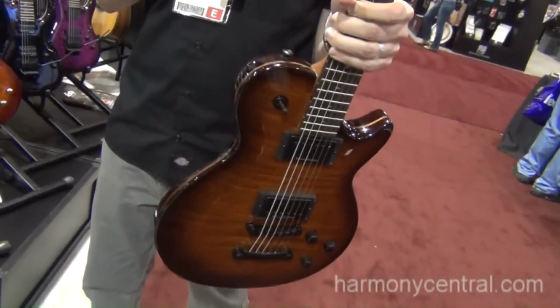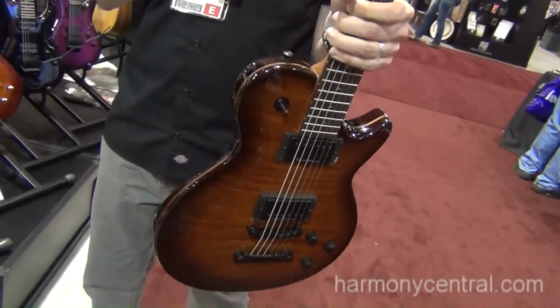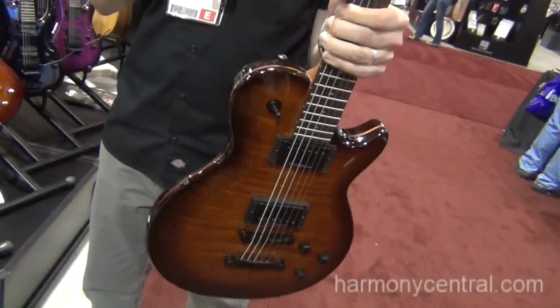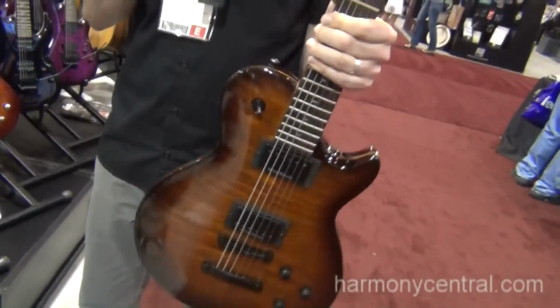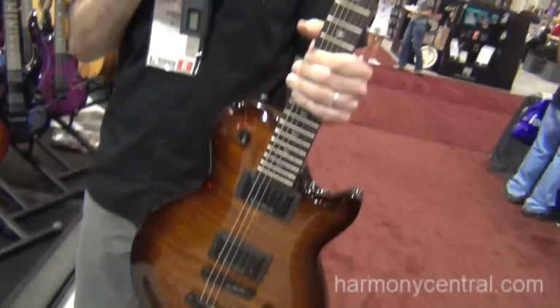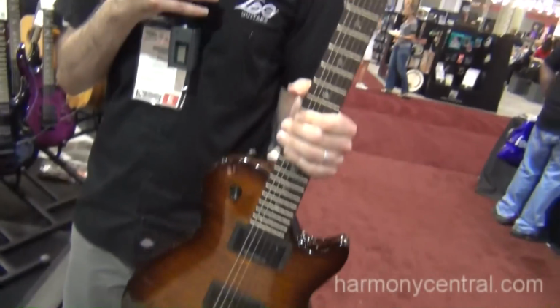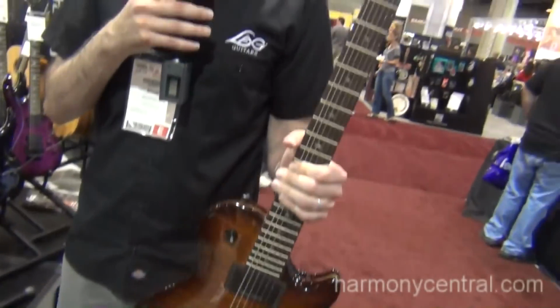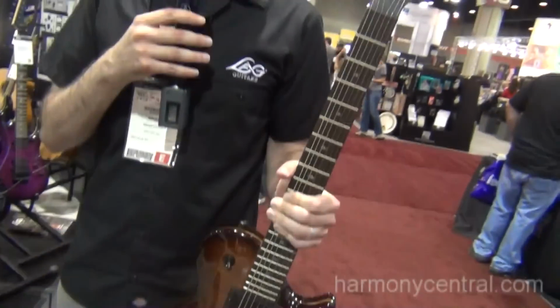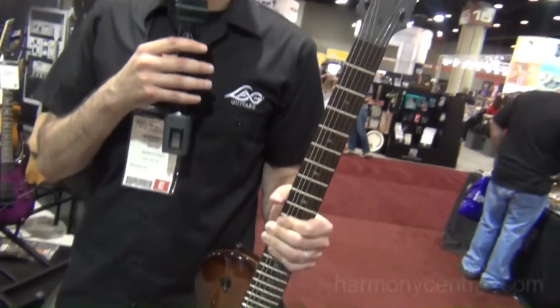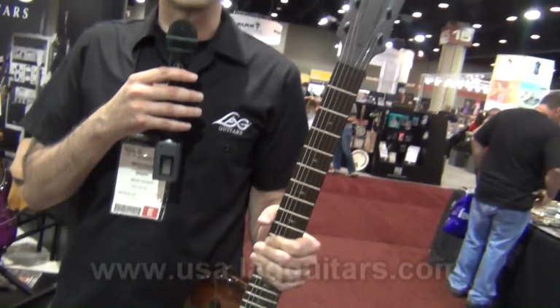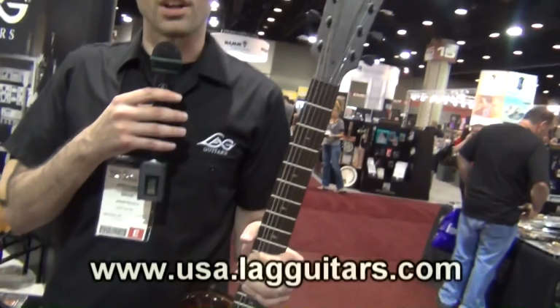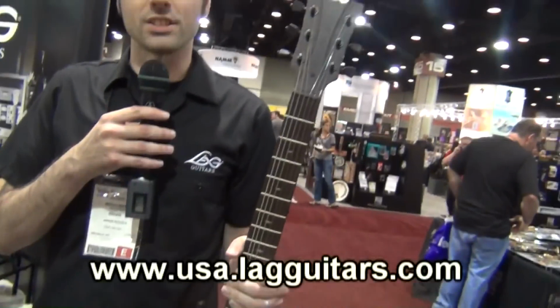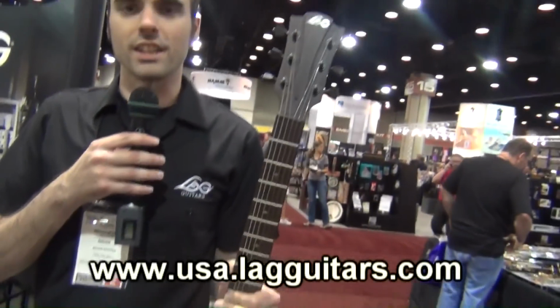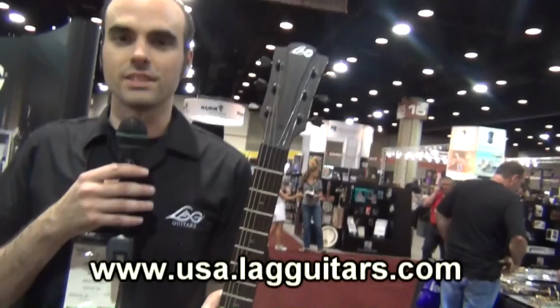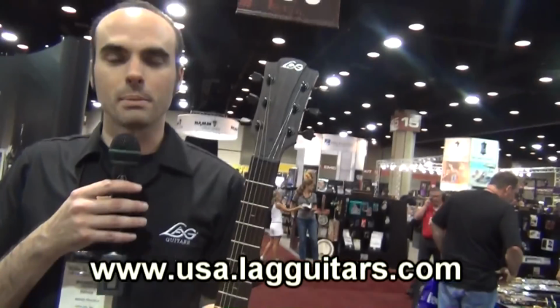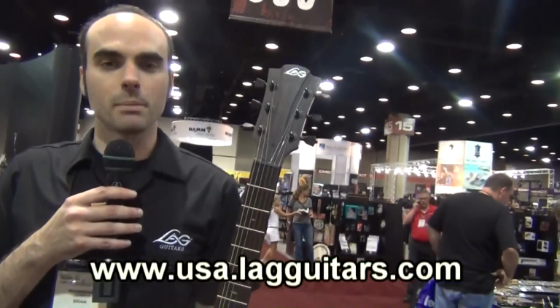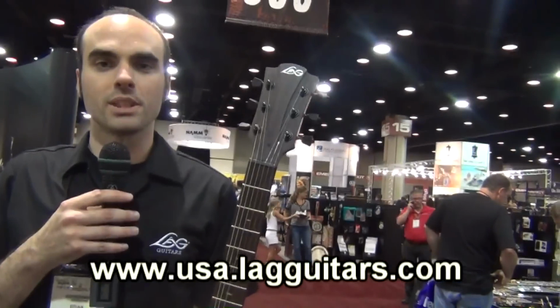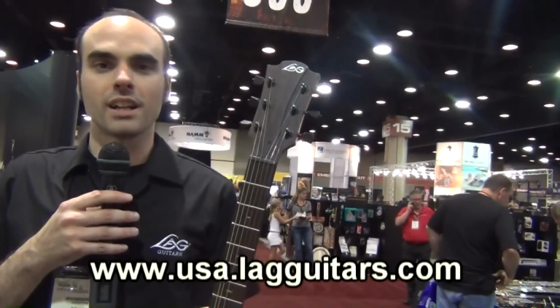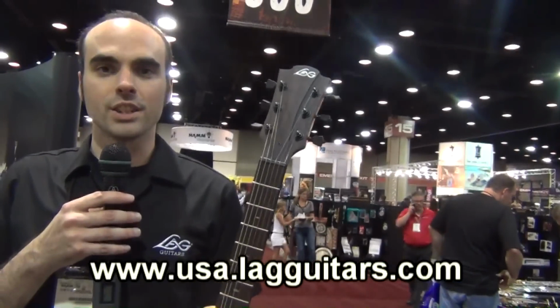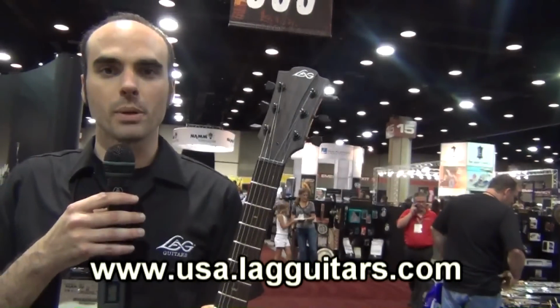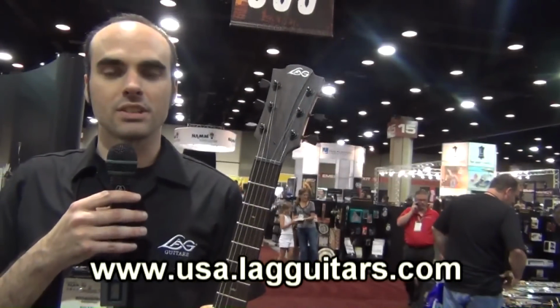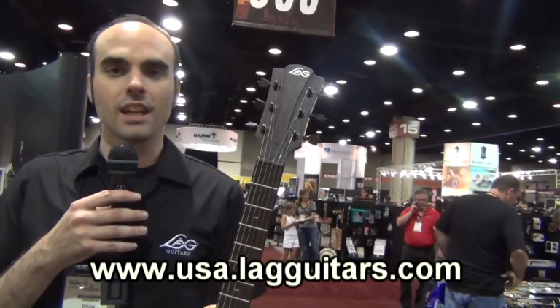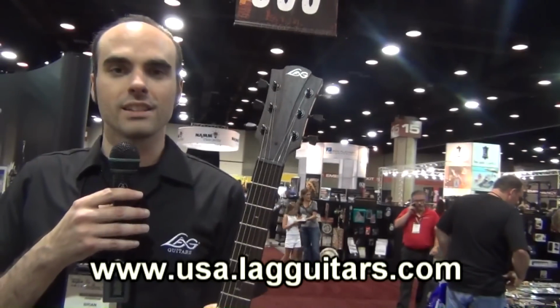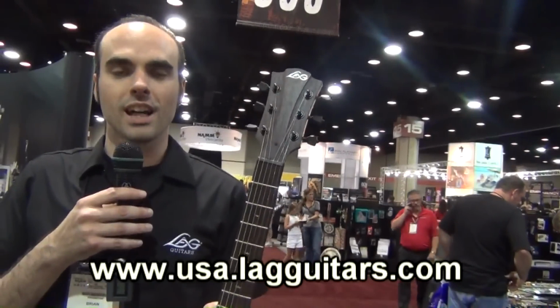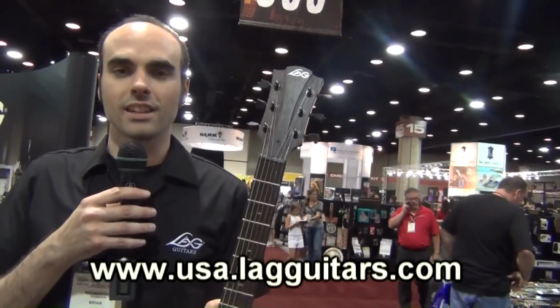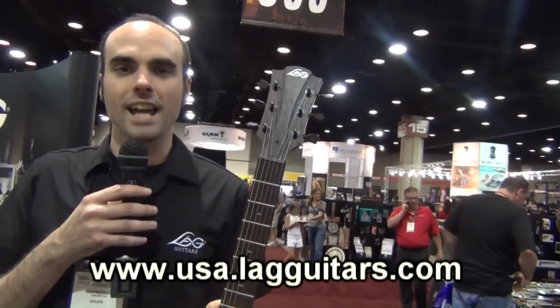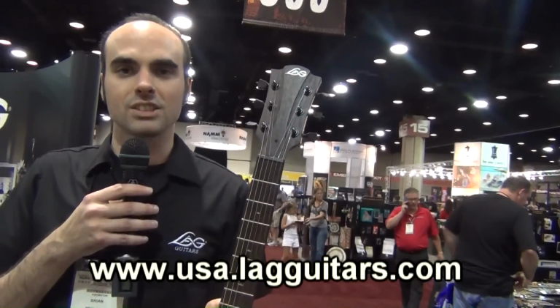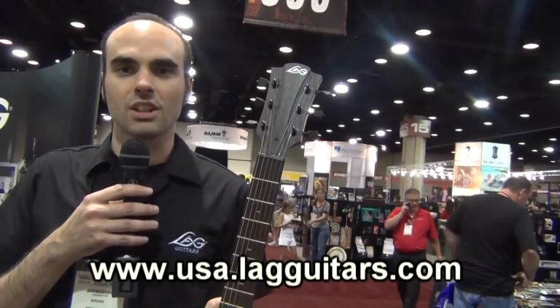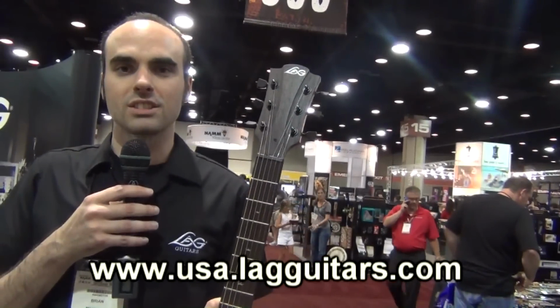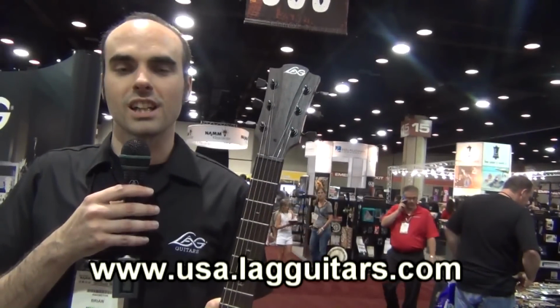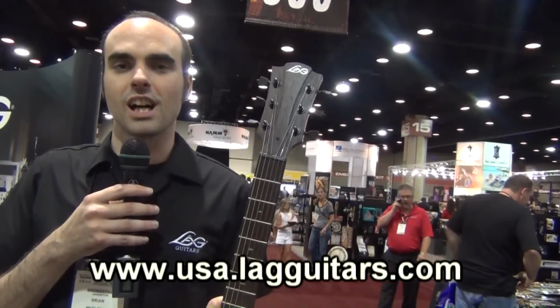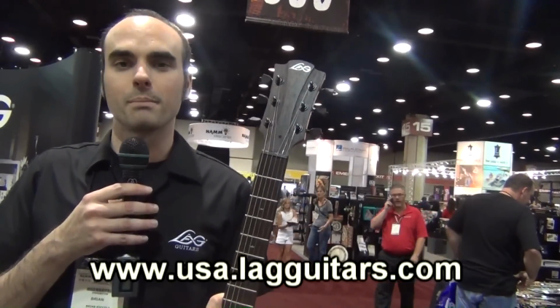You can see more of these guitars at www.usa.lagguitars.com.